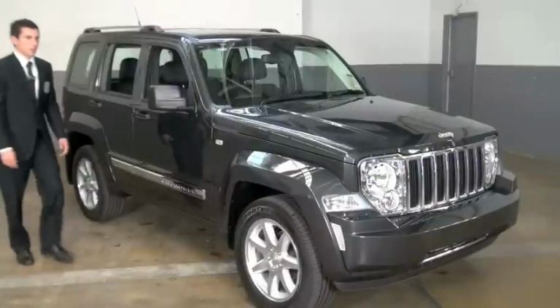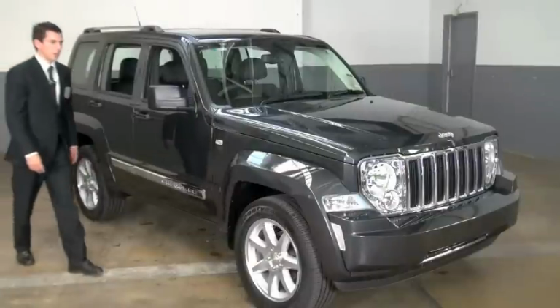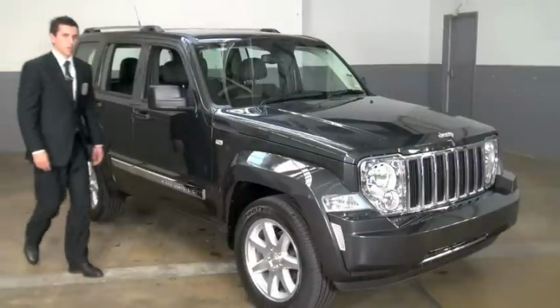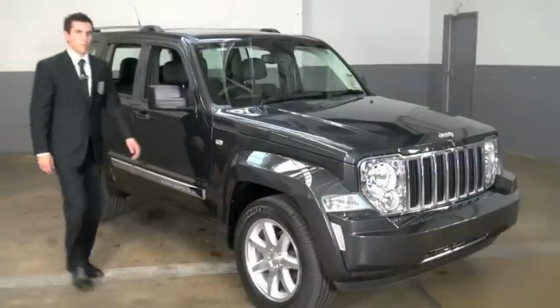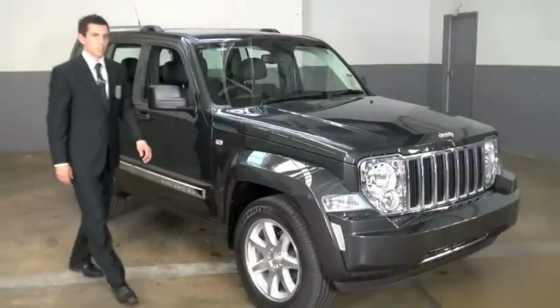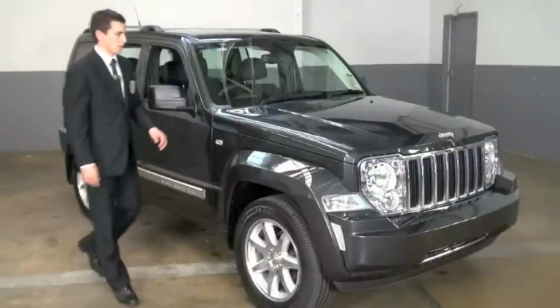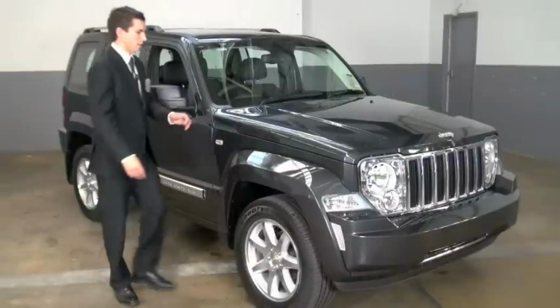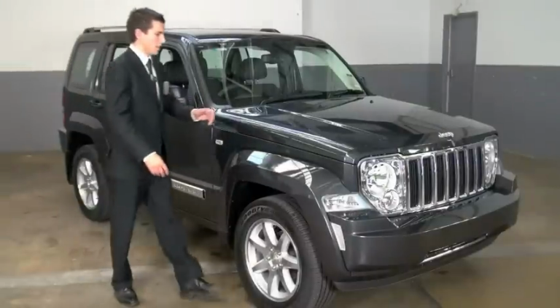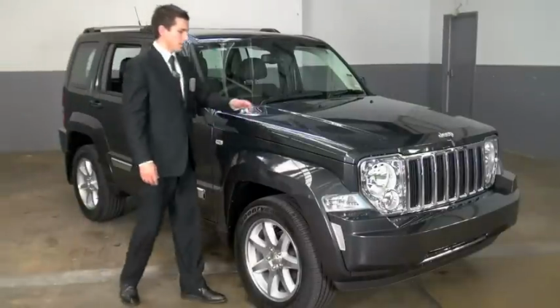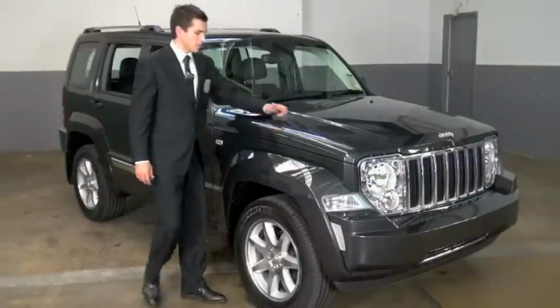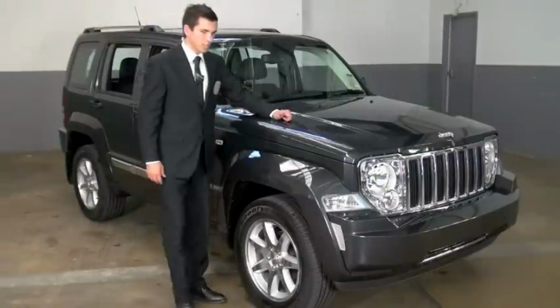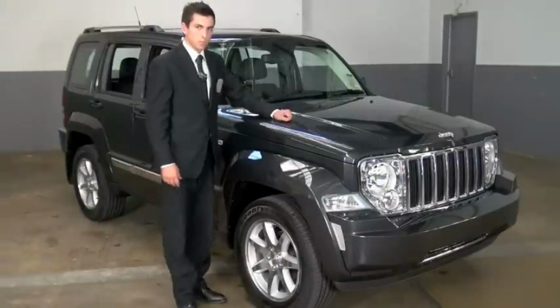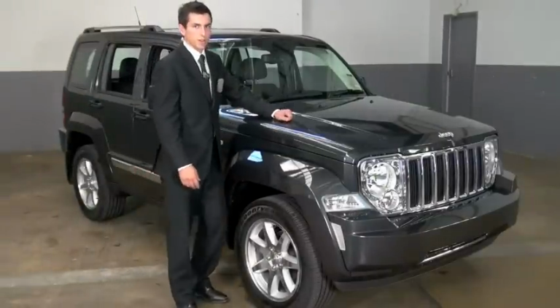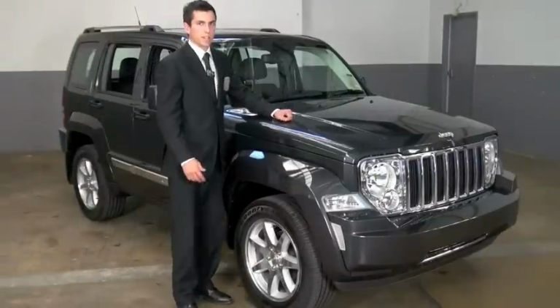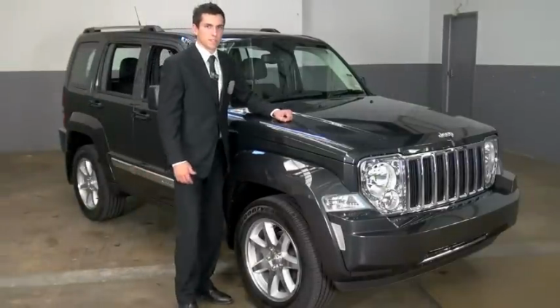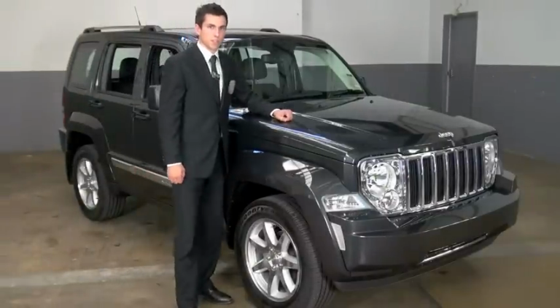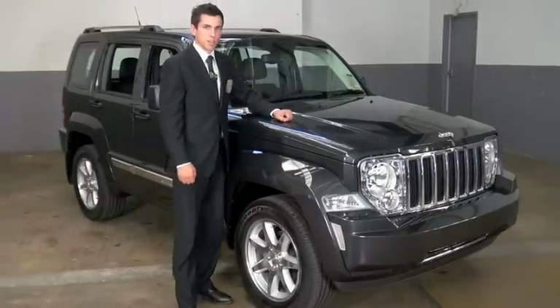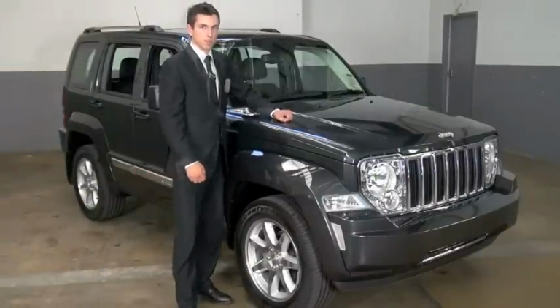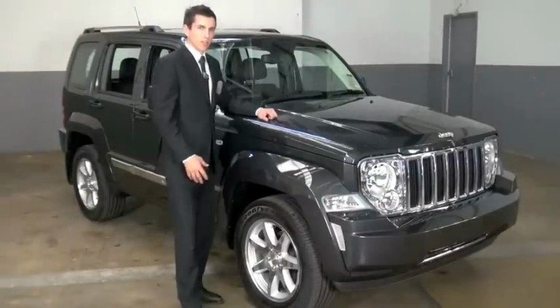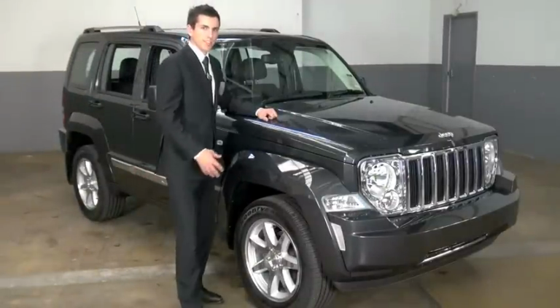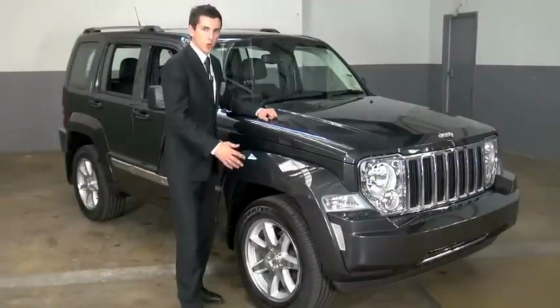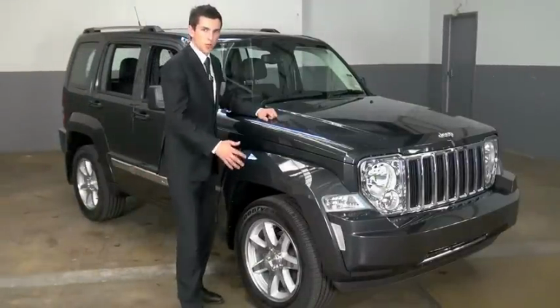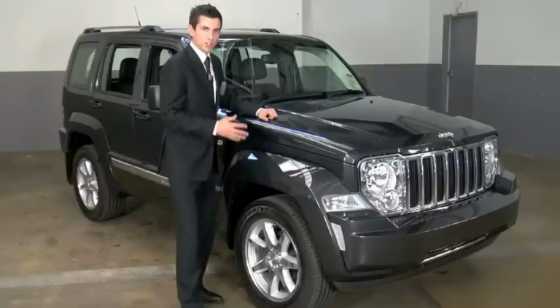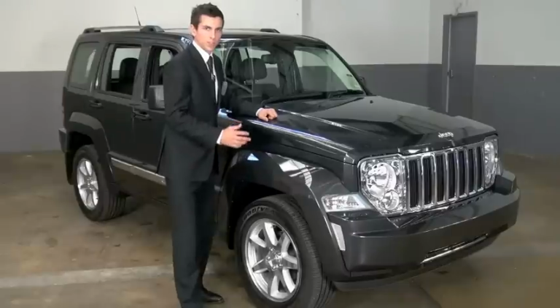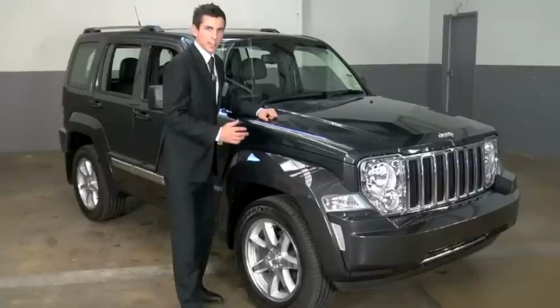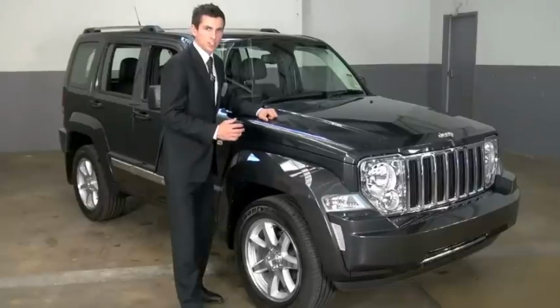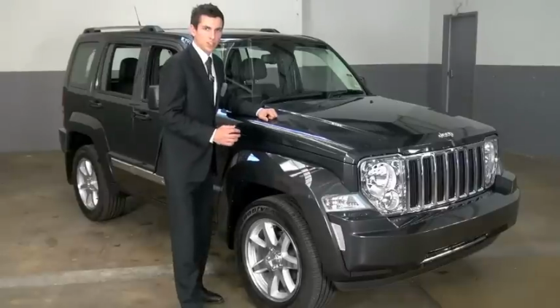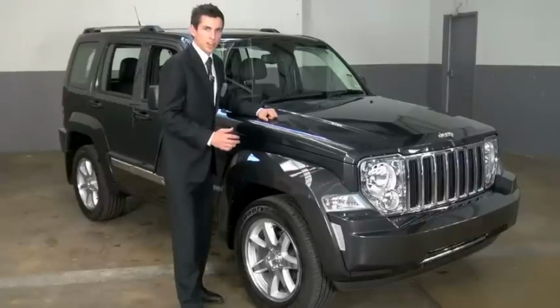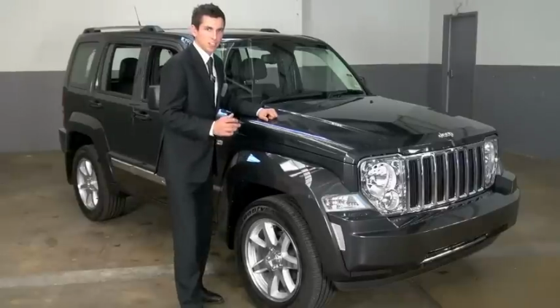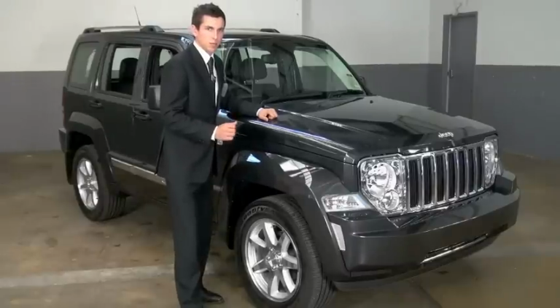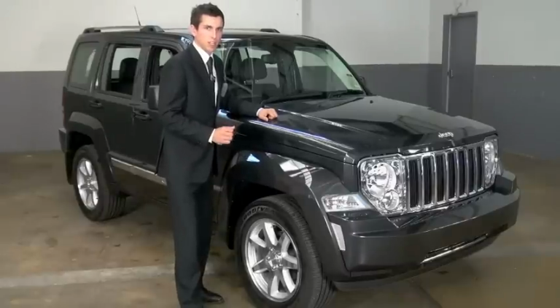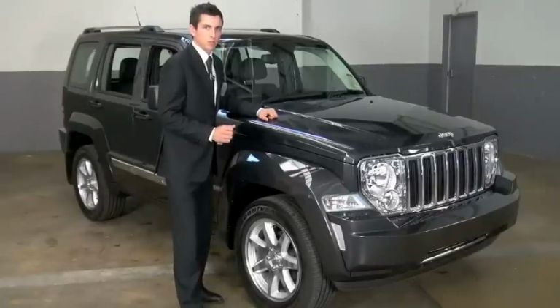Hello, I'm Nicholas Tynan and this is our Jeep Cherokee Limited. This is urban sophistication at Jeep's level.